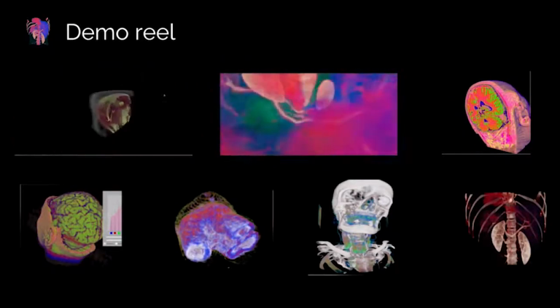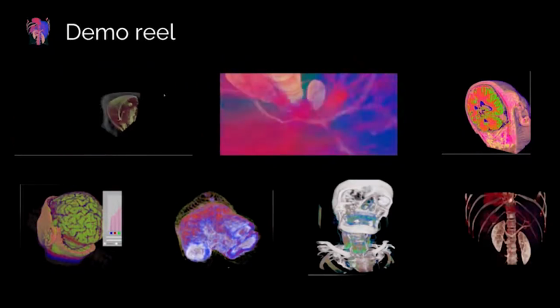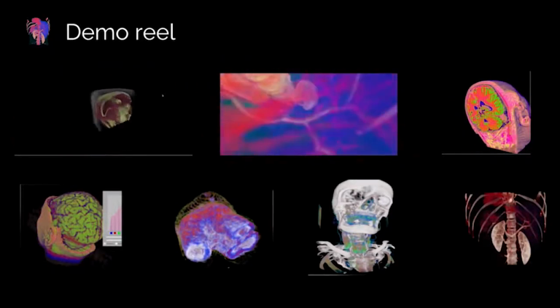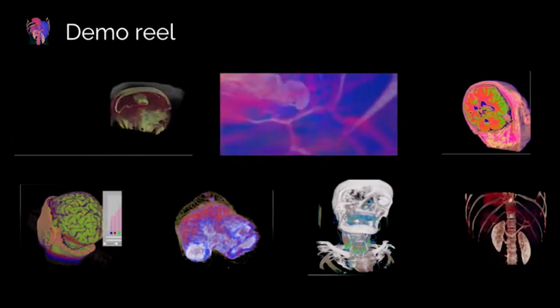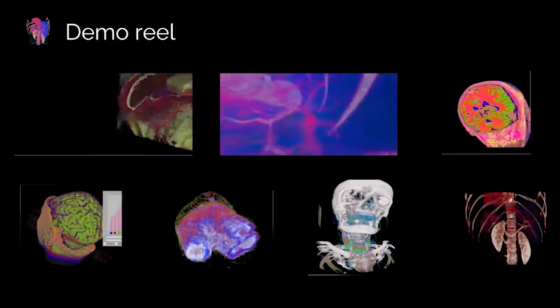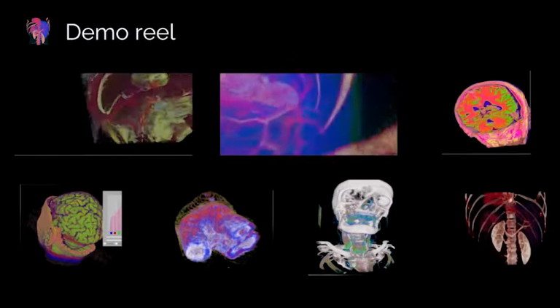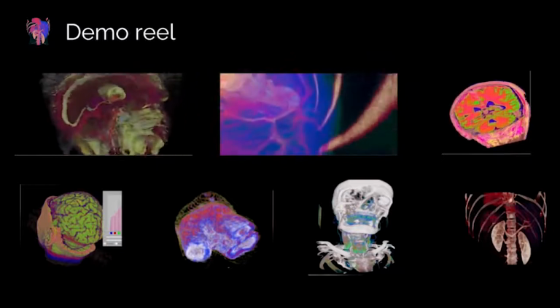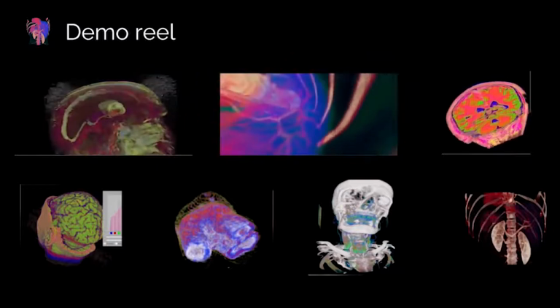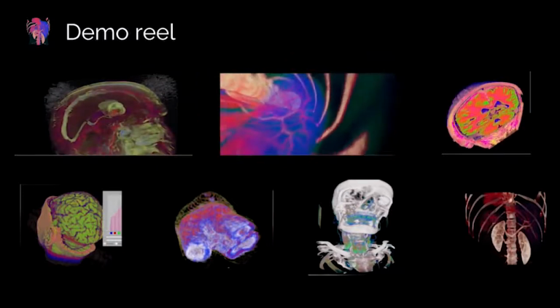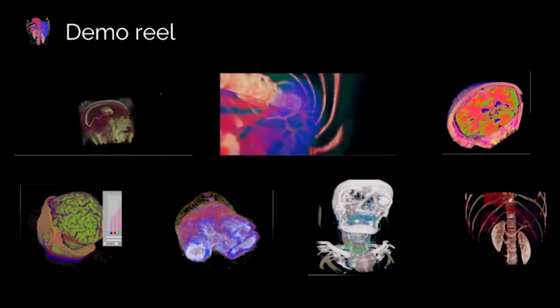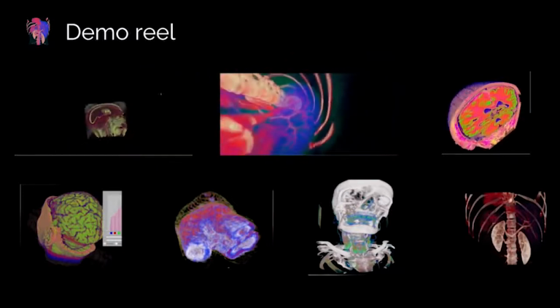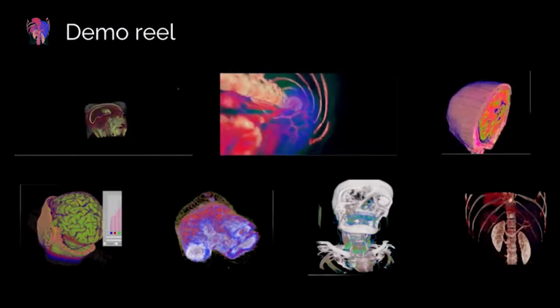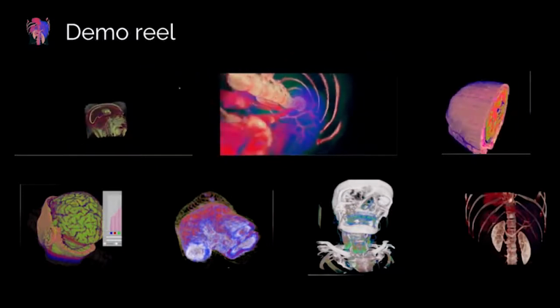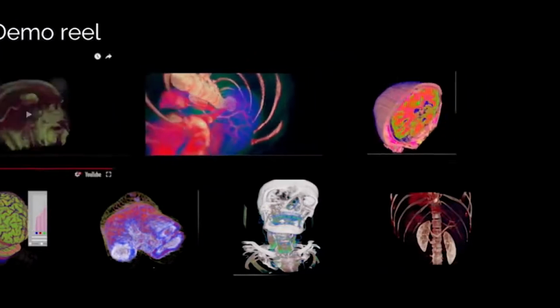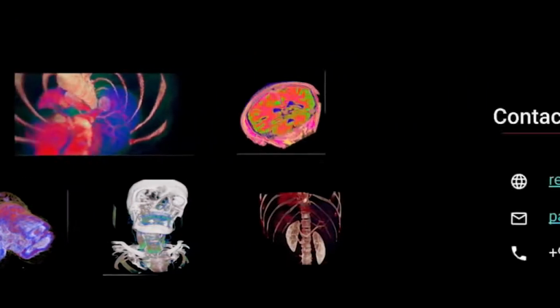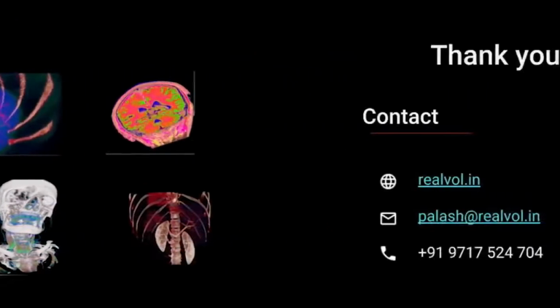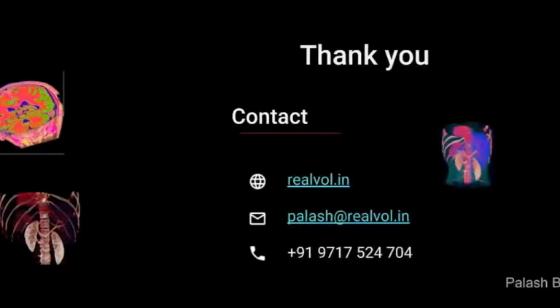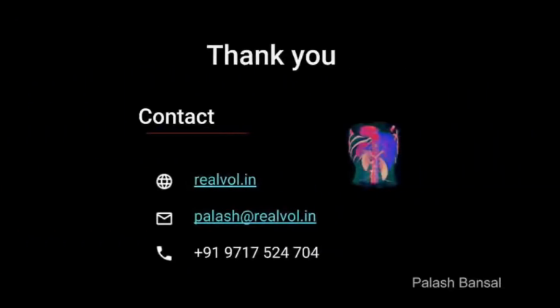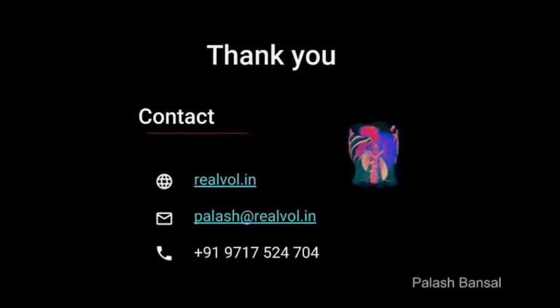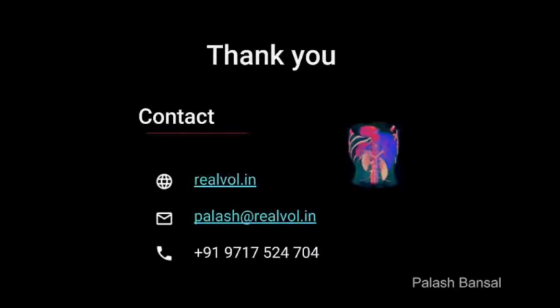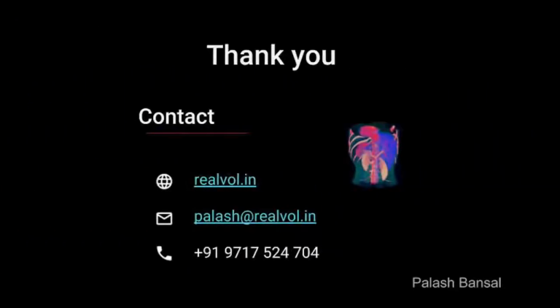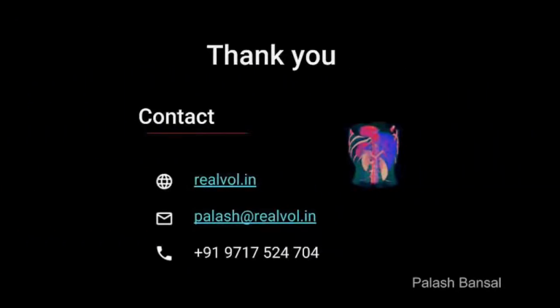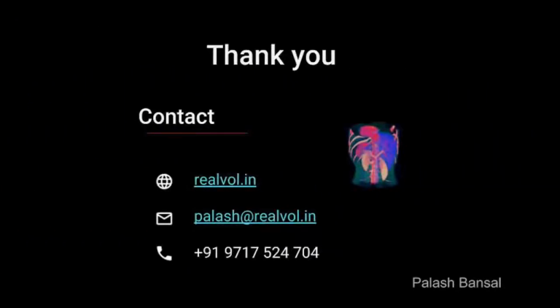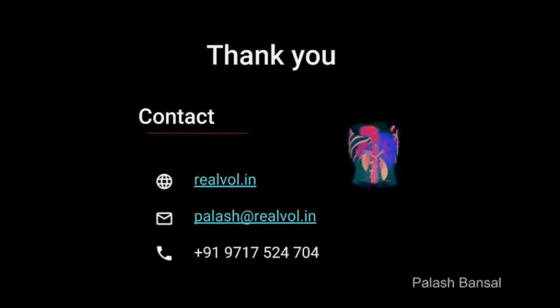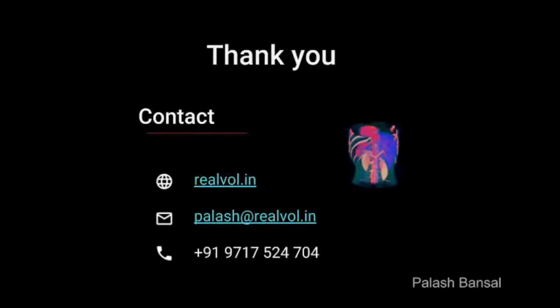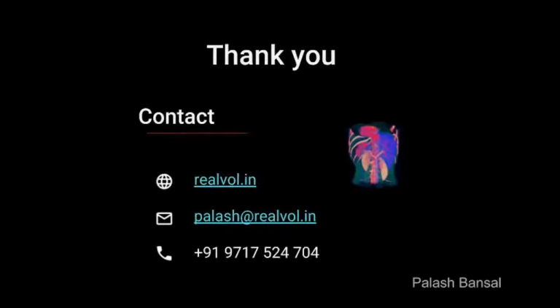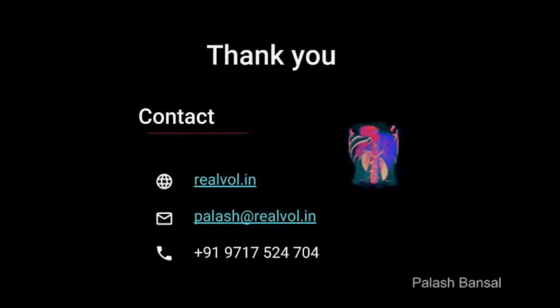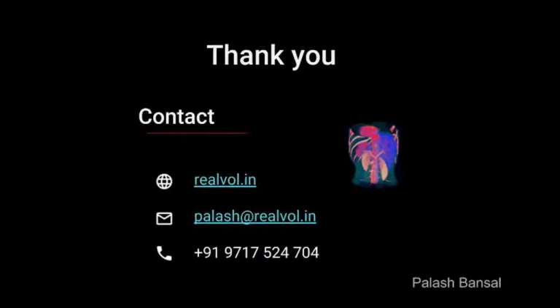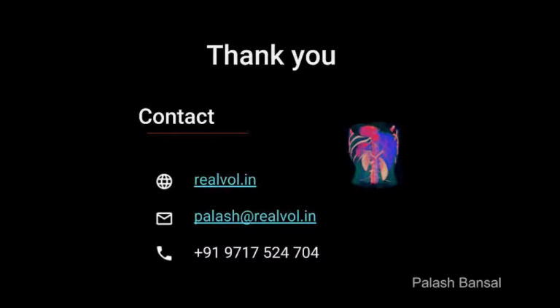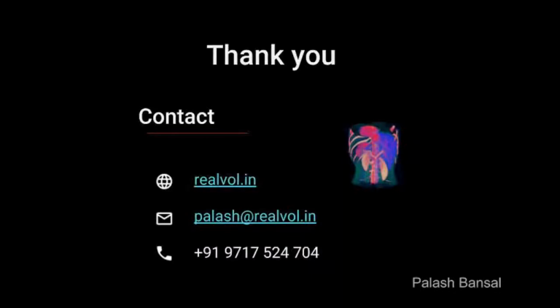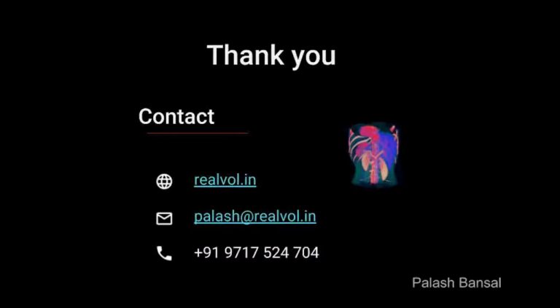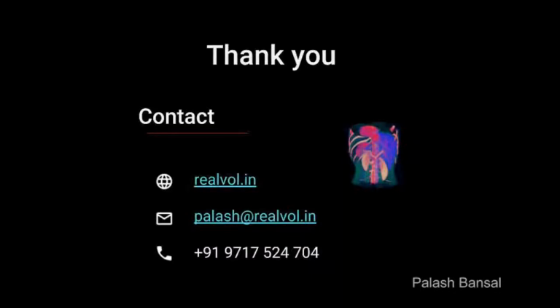We are looking to upgrade and expand our team at RealWall. Join us in our aim to improve medical visualization.